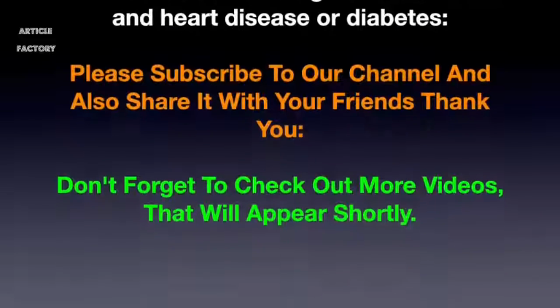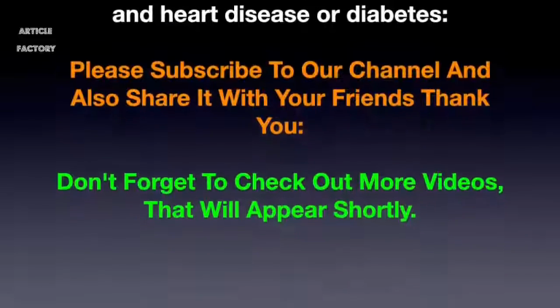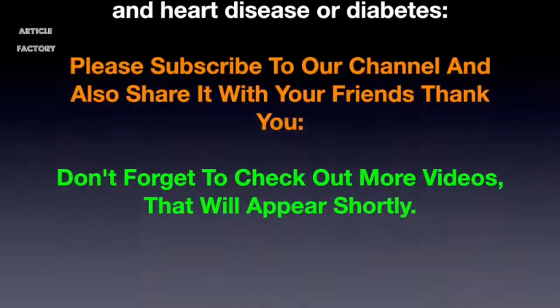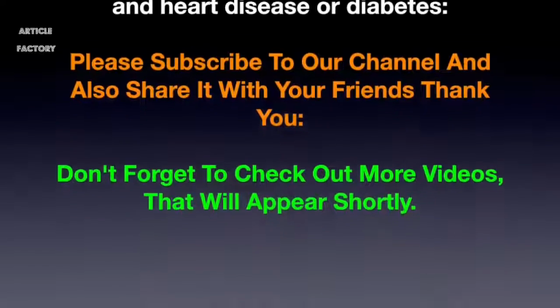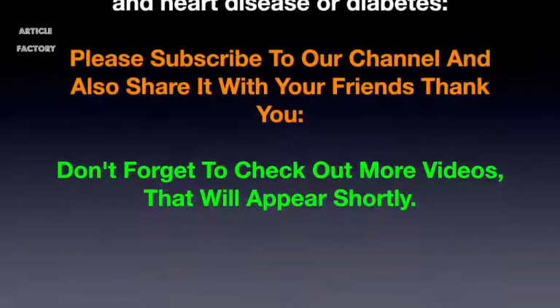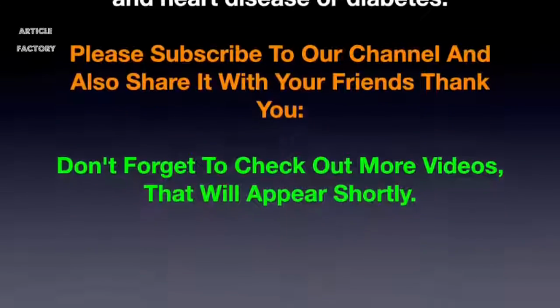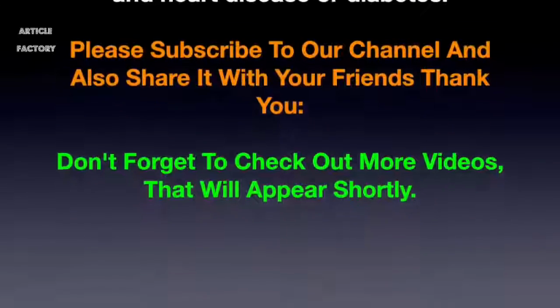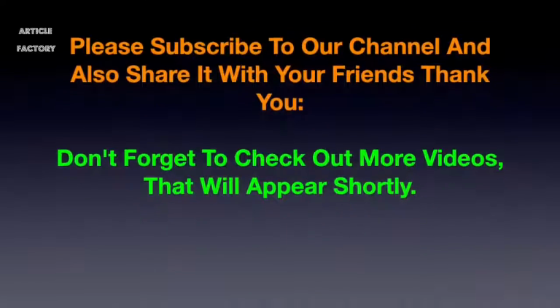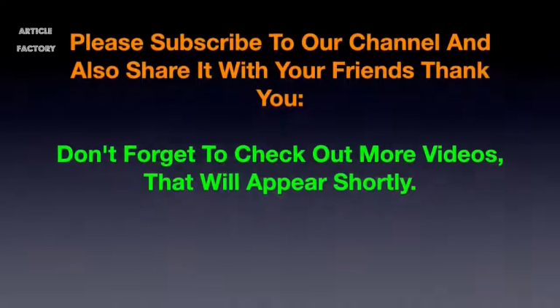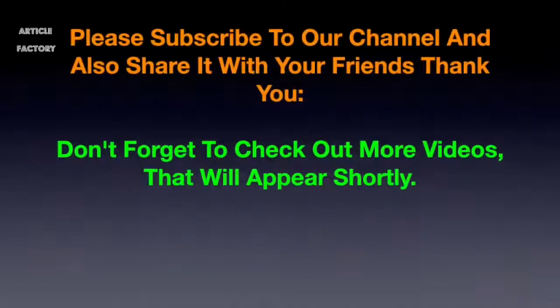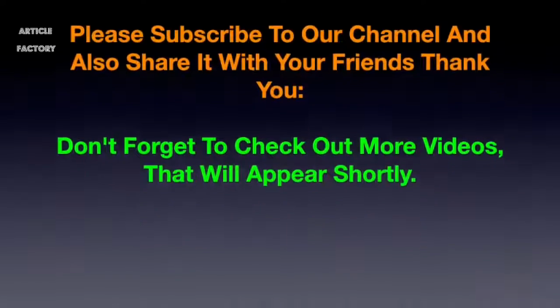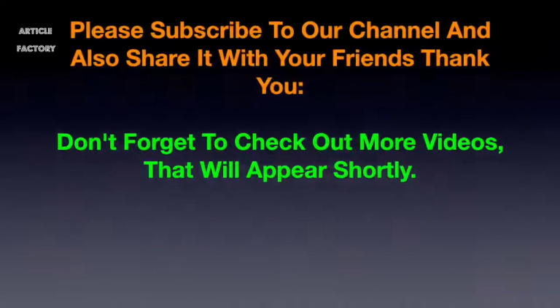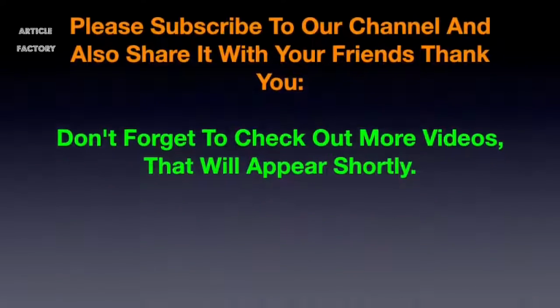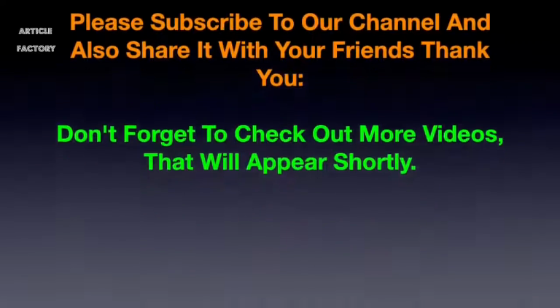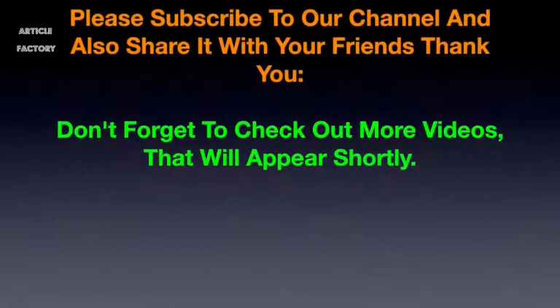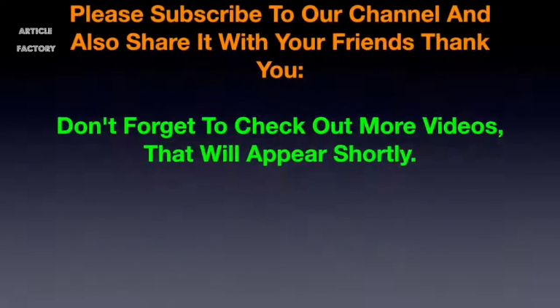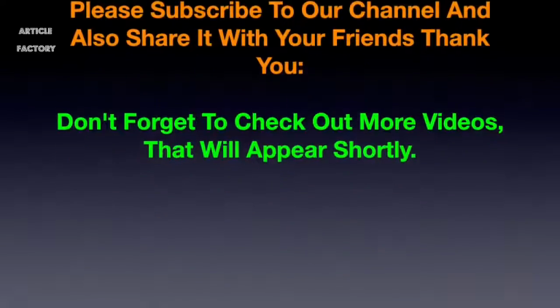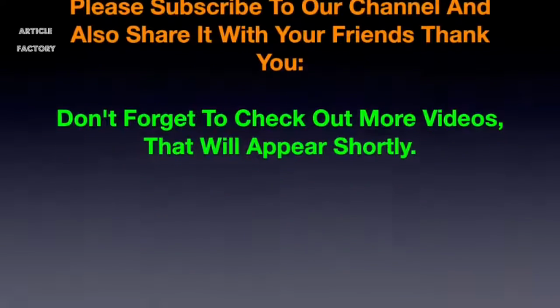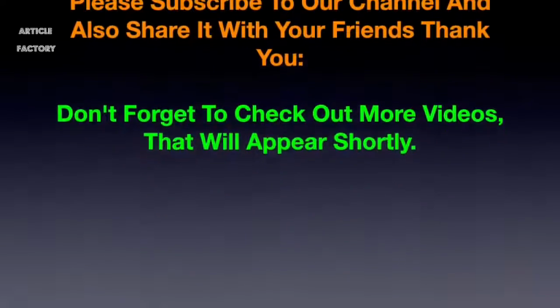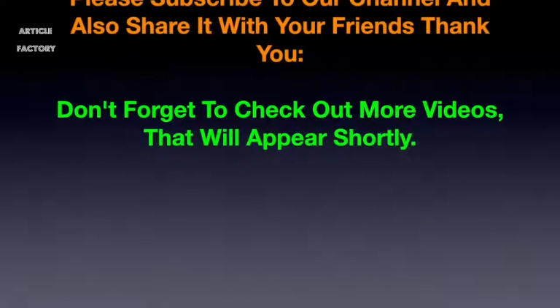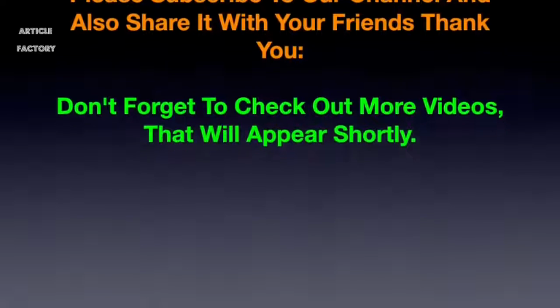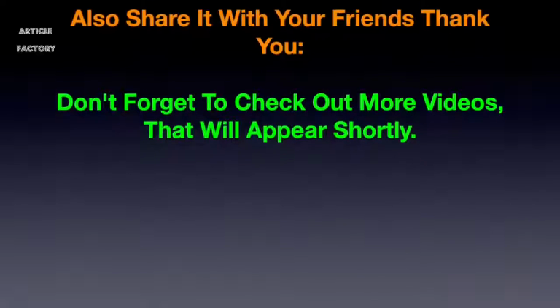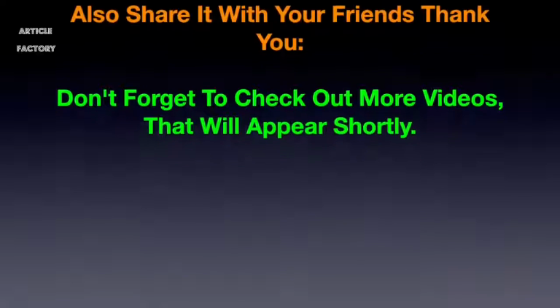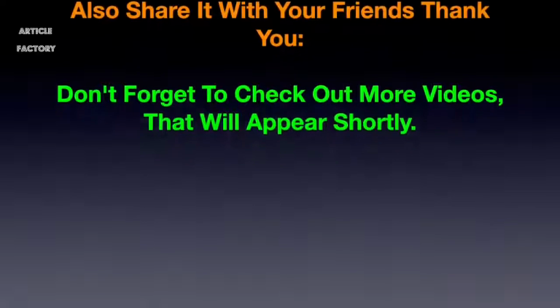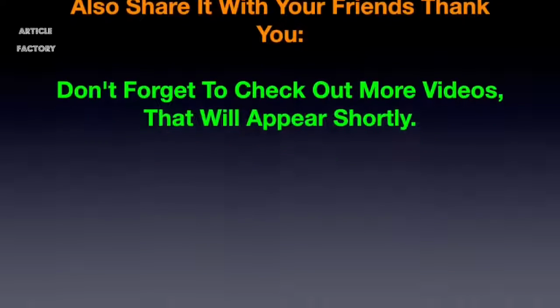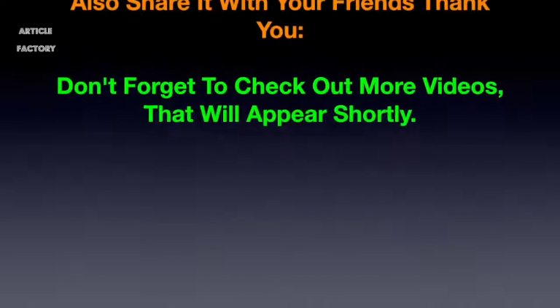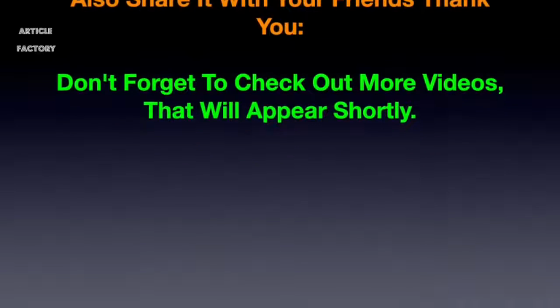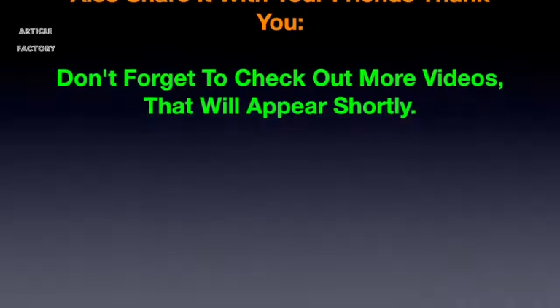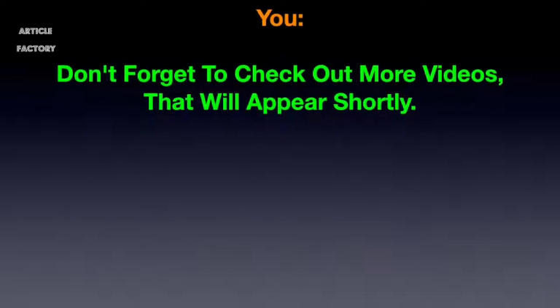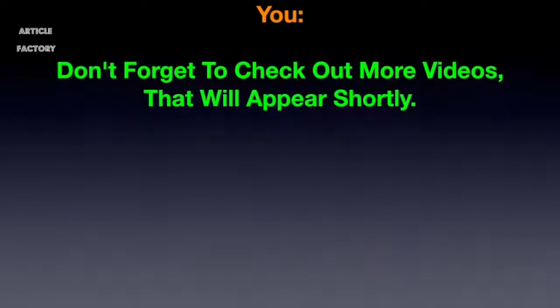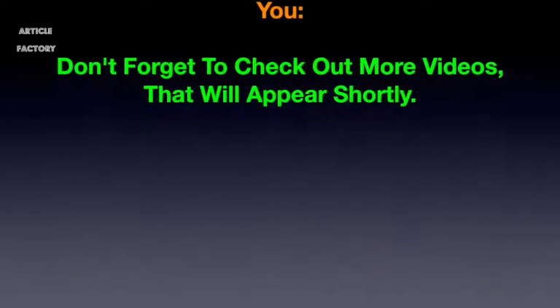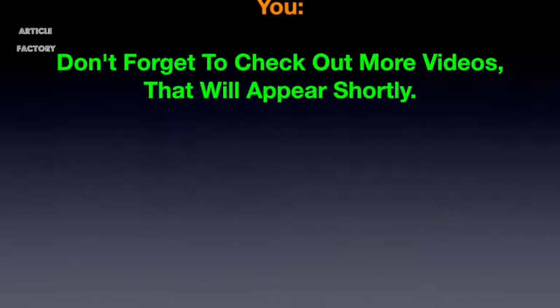Please subscribe to our channel and share it with your friends. Thank you, and don't forget to check out more videos that will appear shortly.